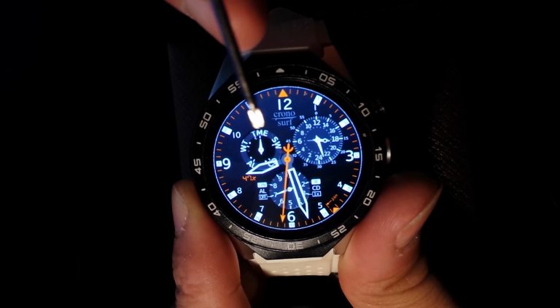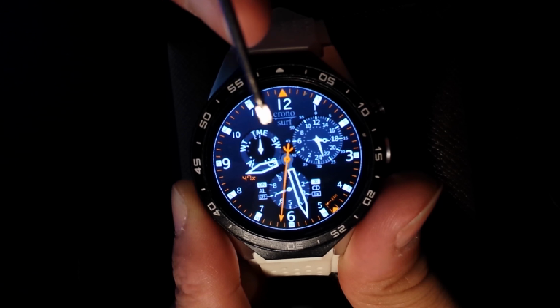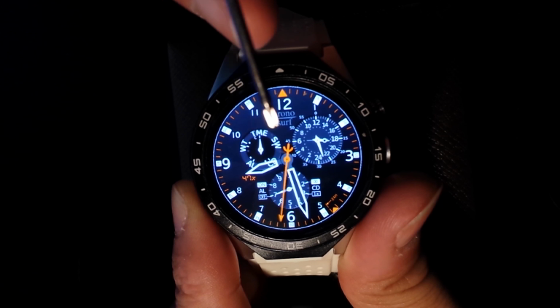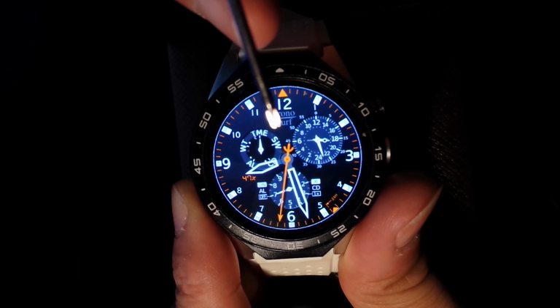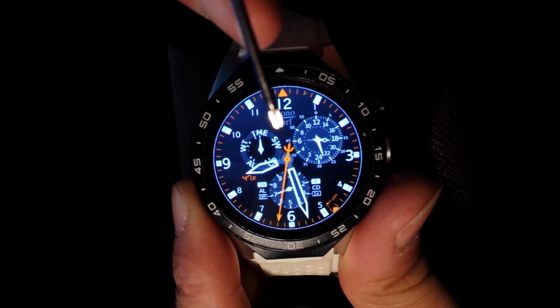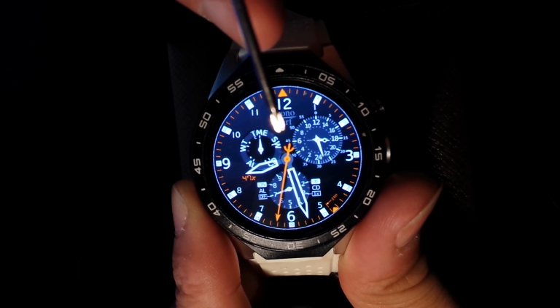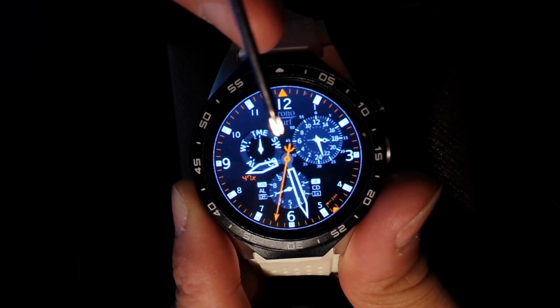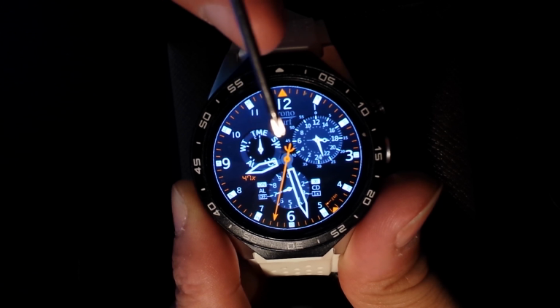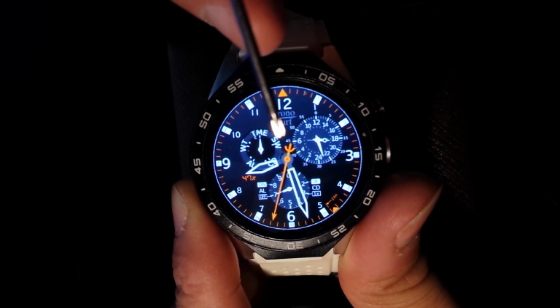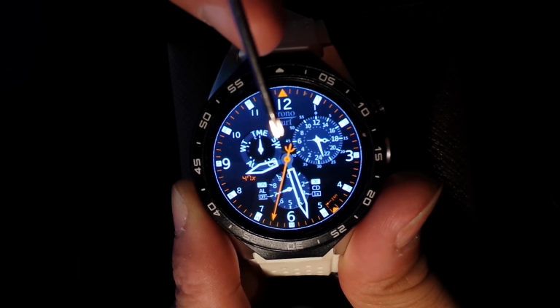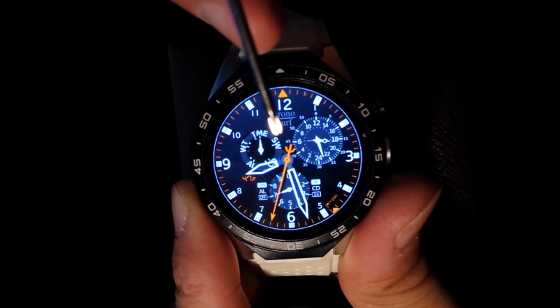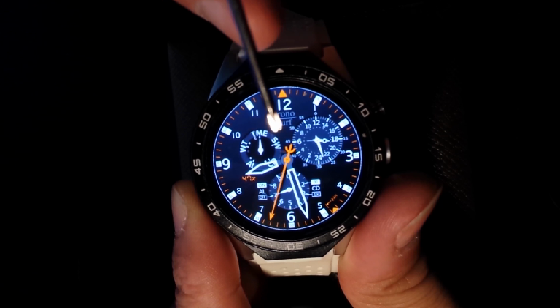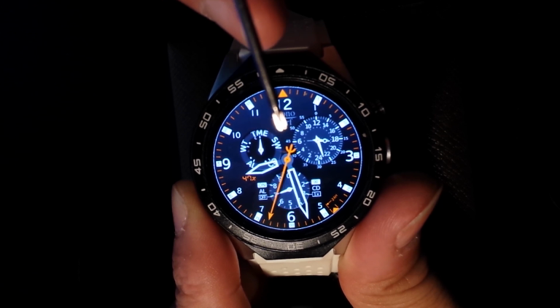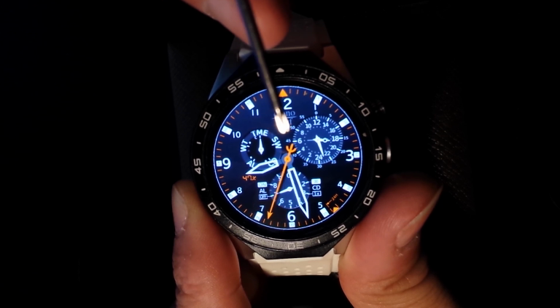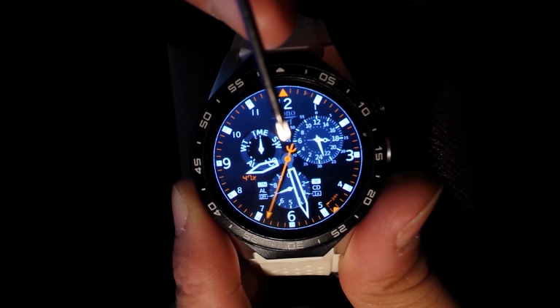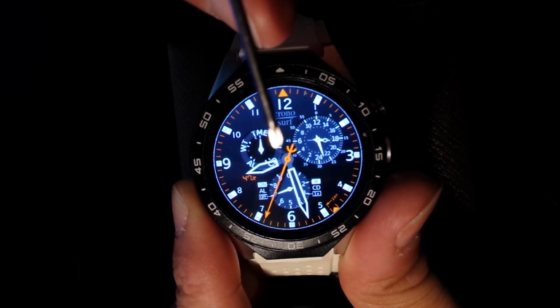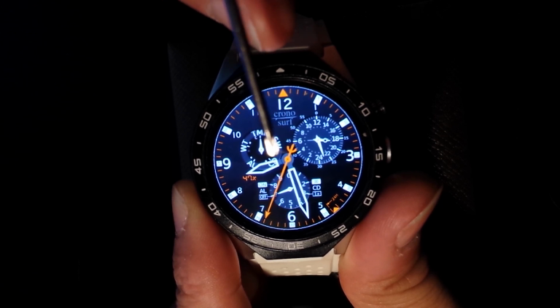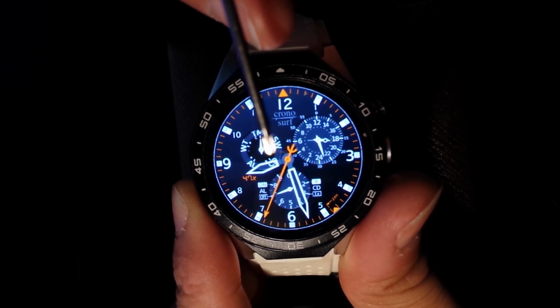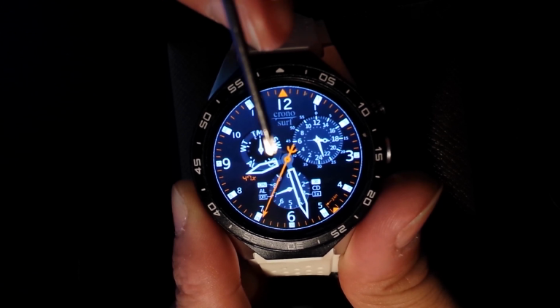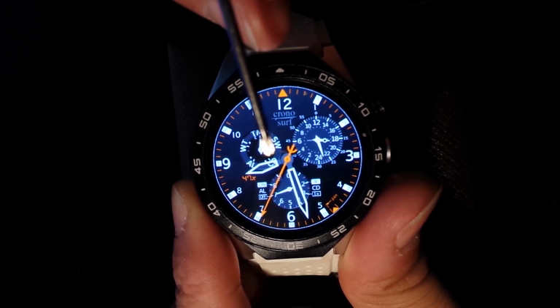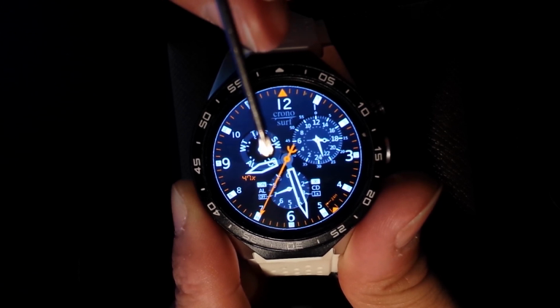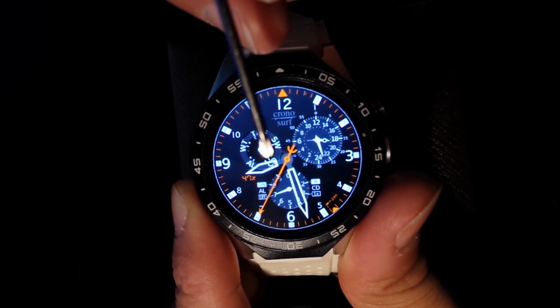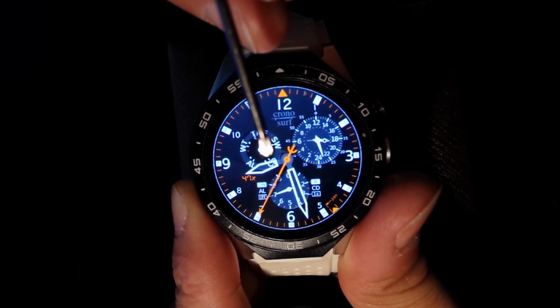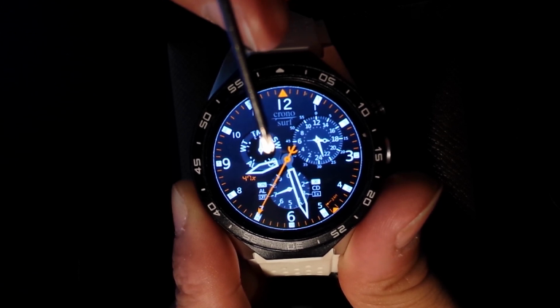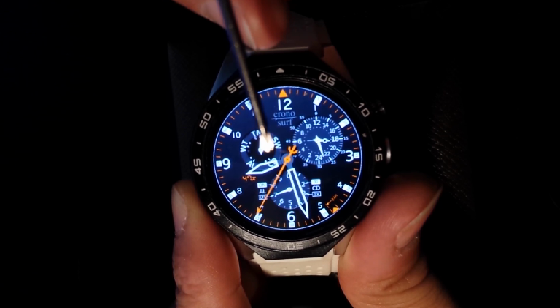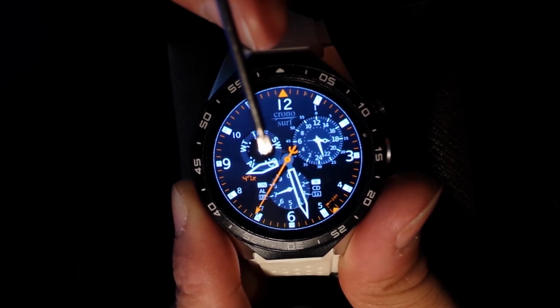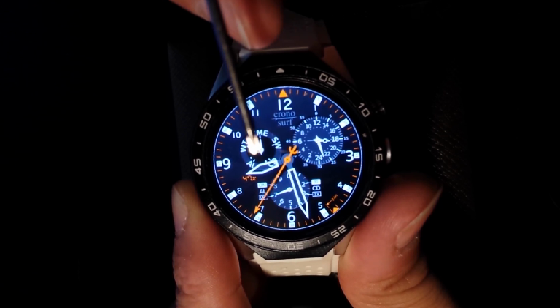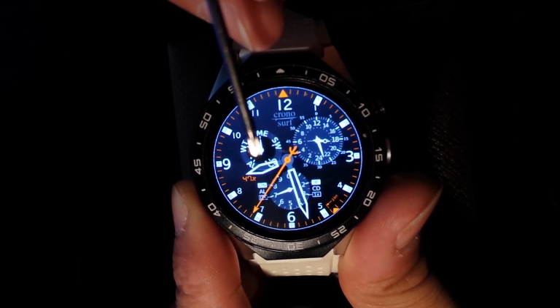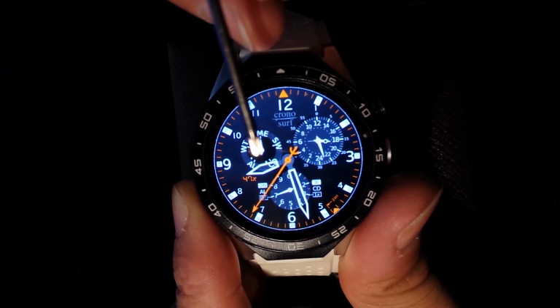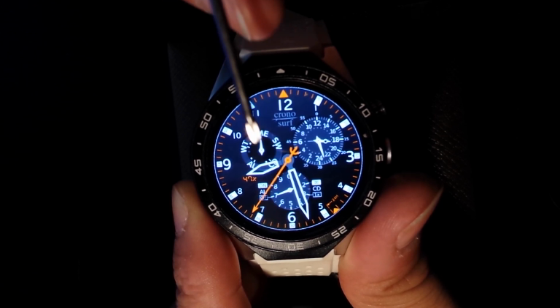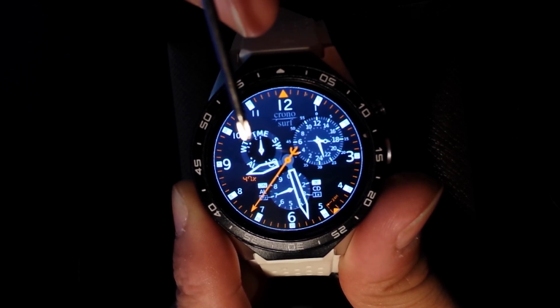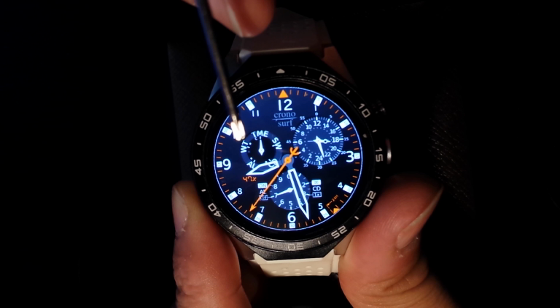The watch has some options: time, stopwatch, countdown timer, alarm, and world time.